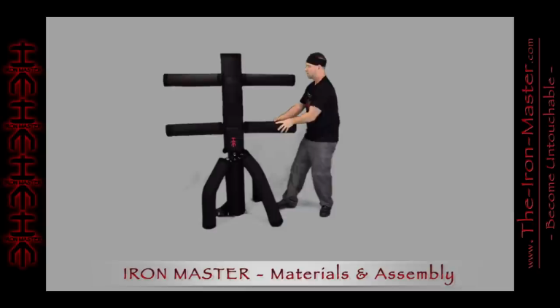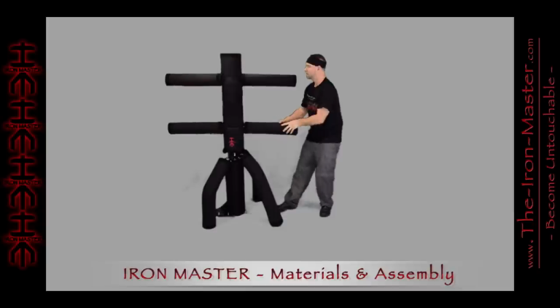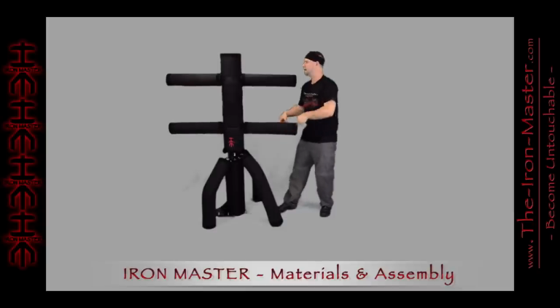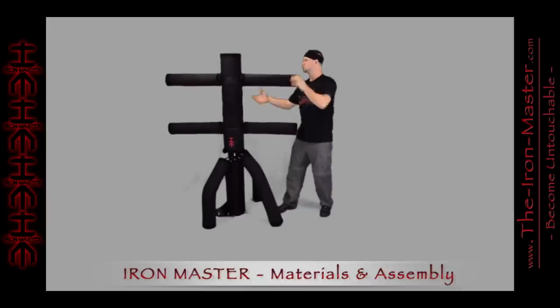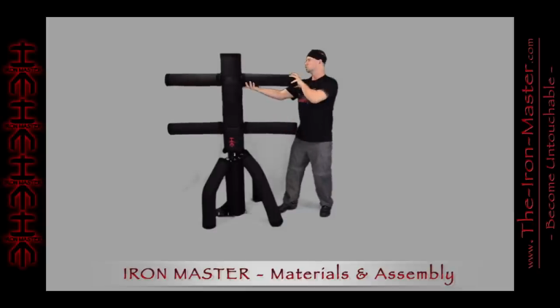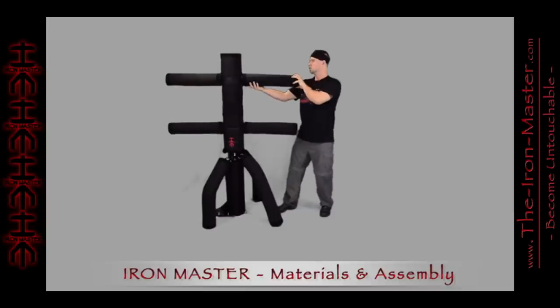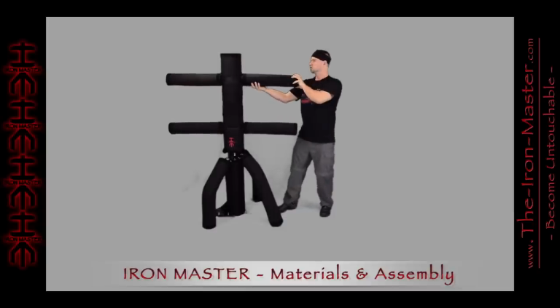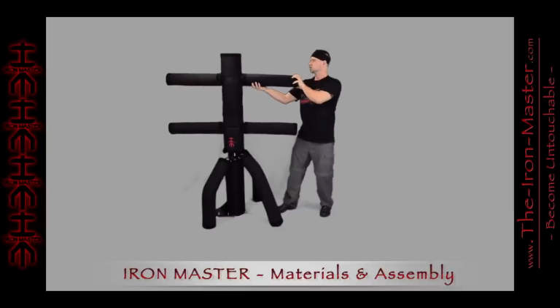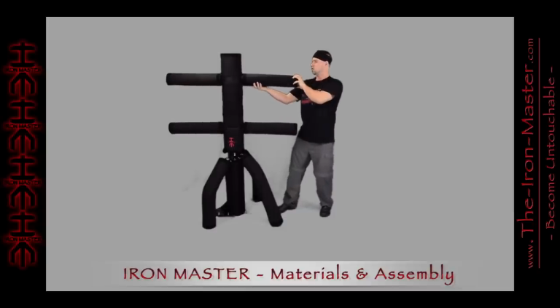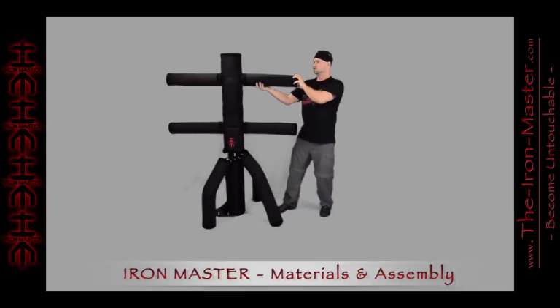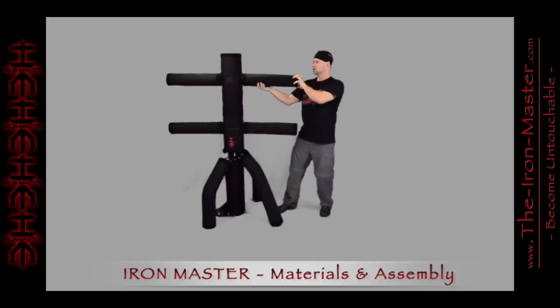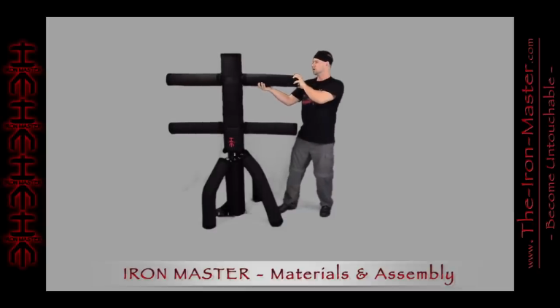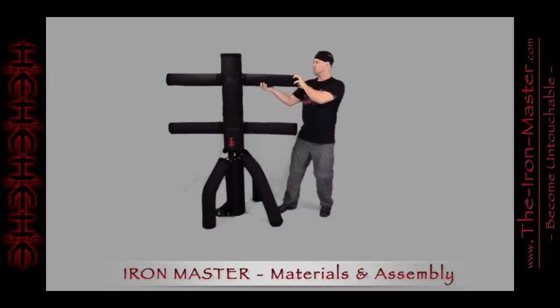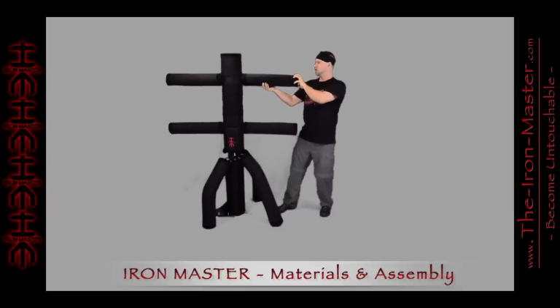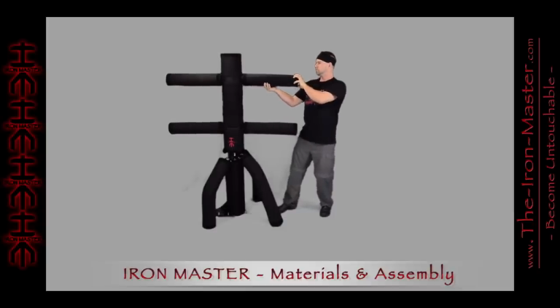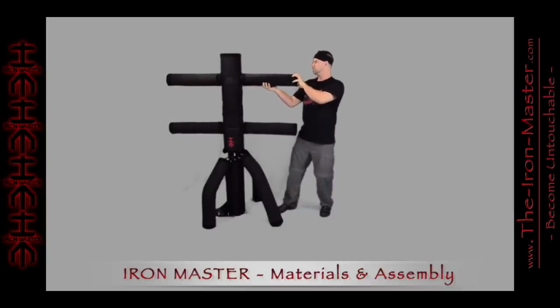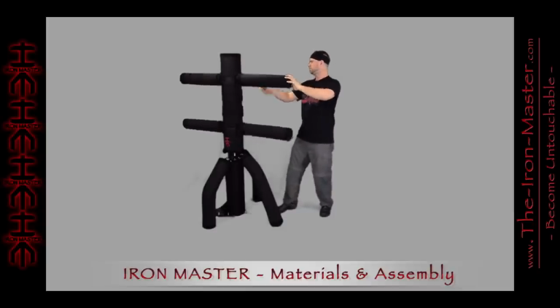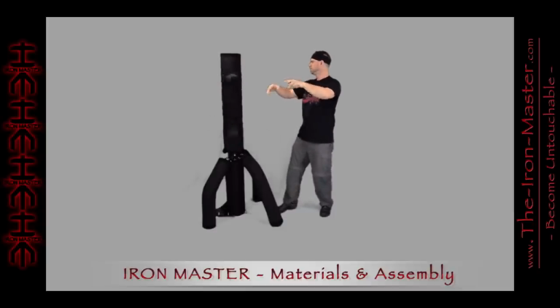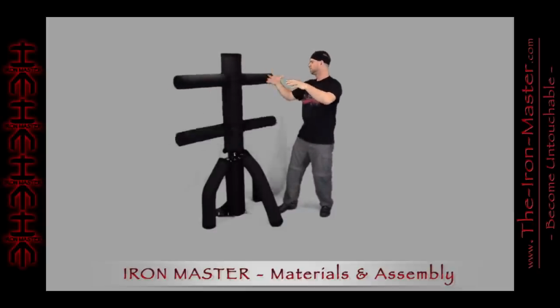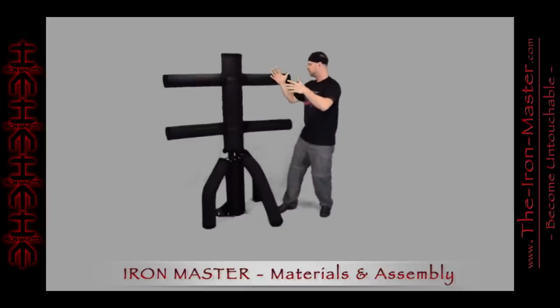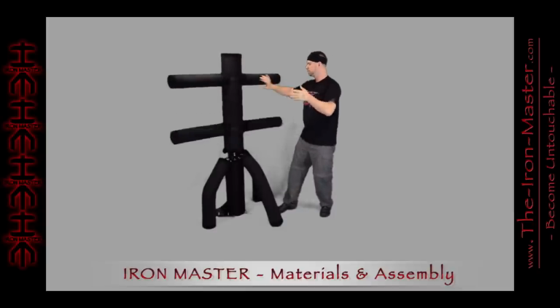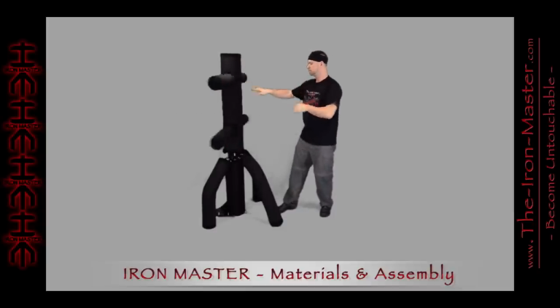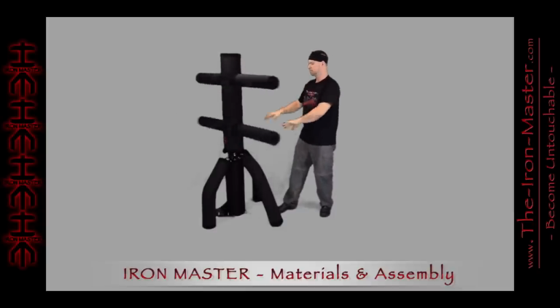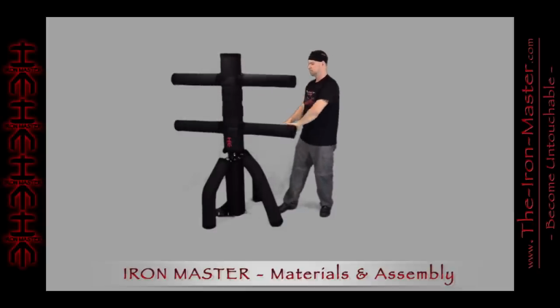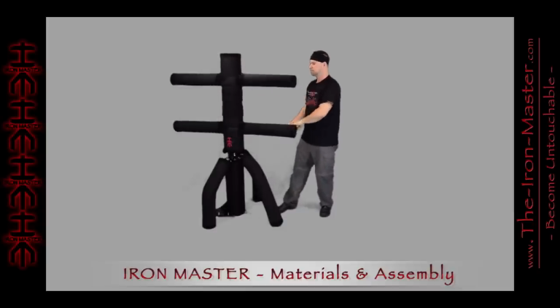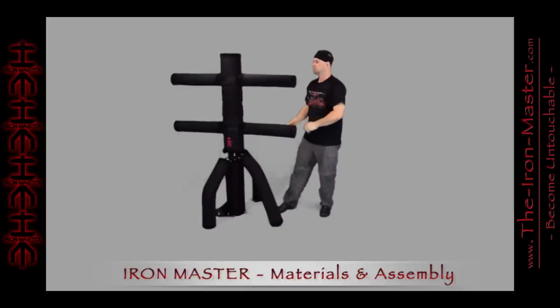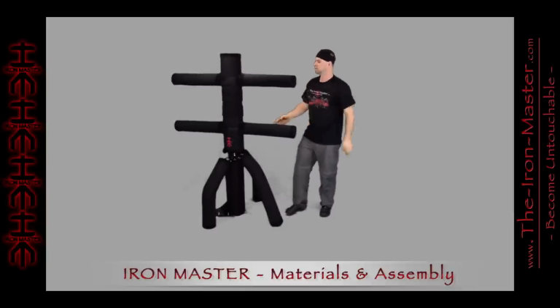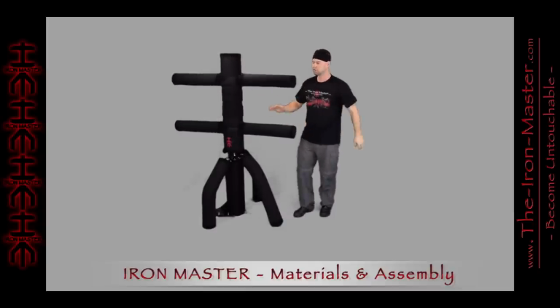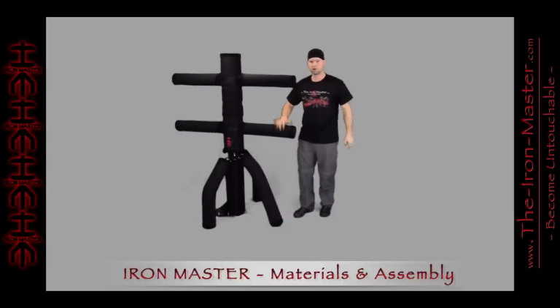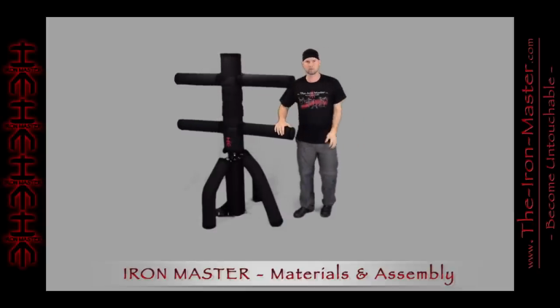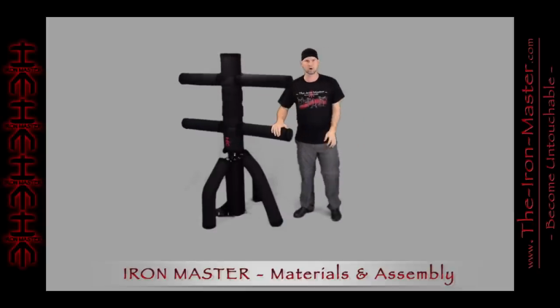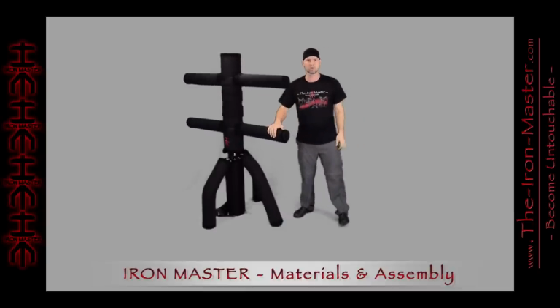Now it's strong. The arms aren't going to come off. And it's ready for work.